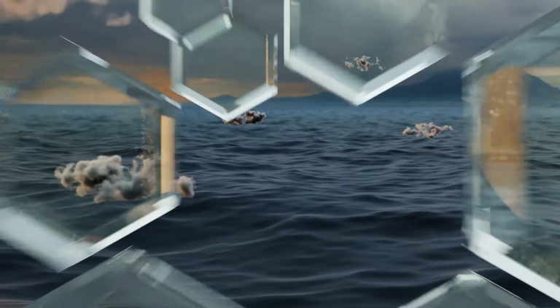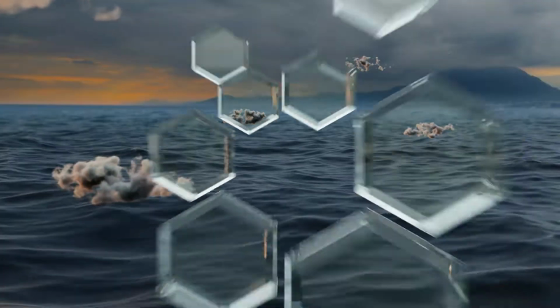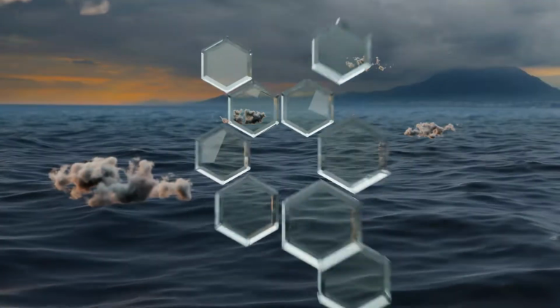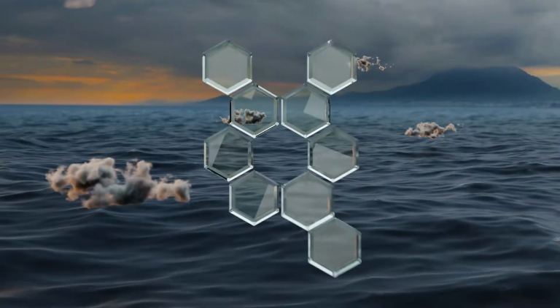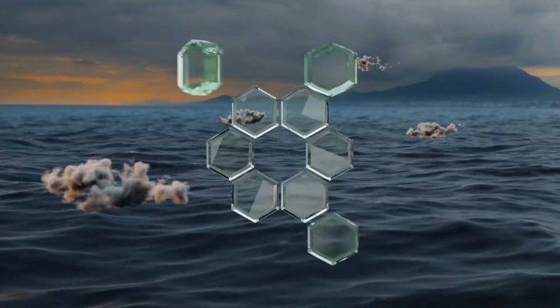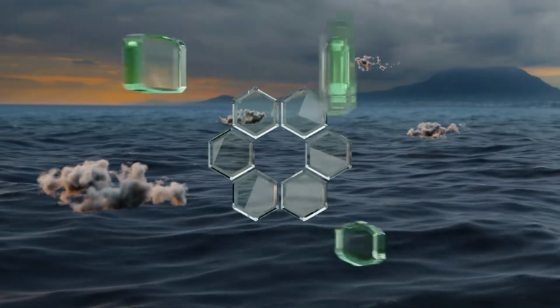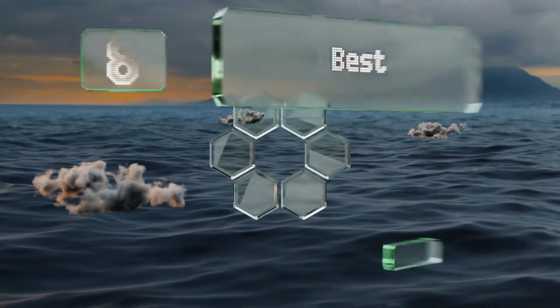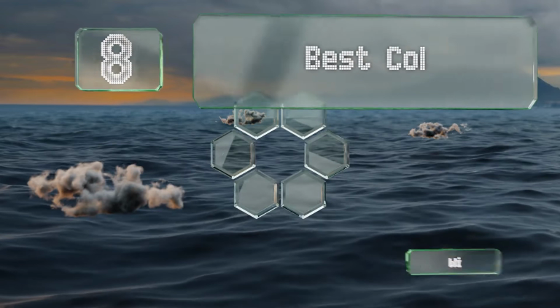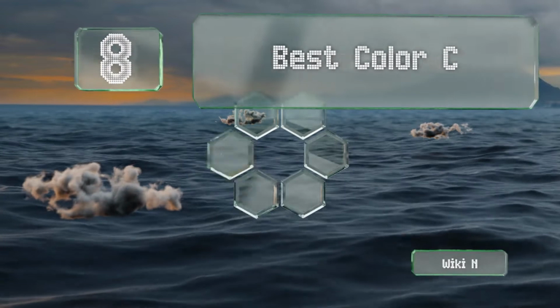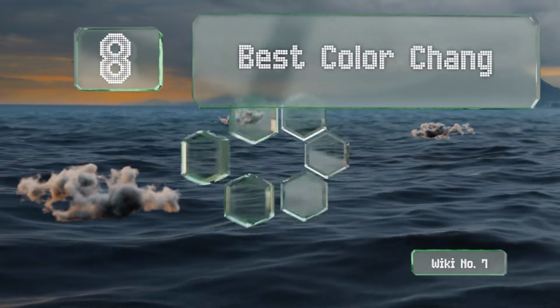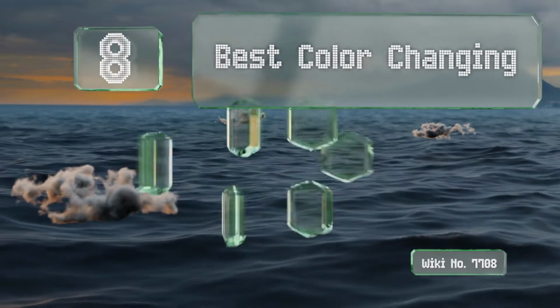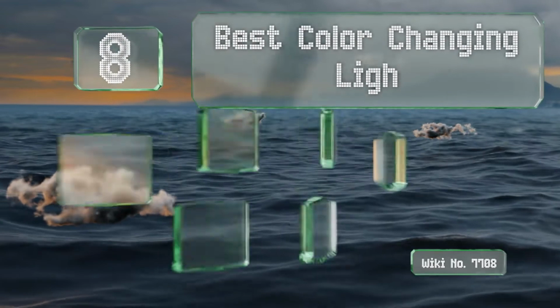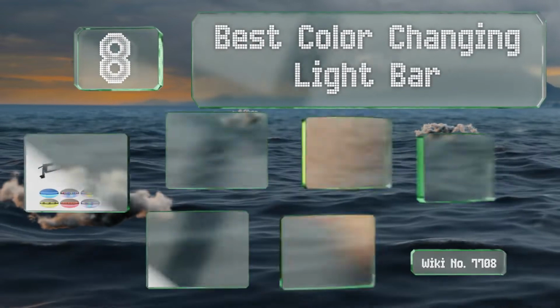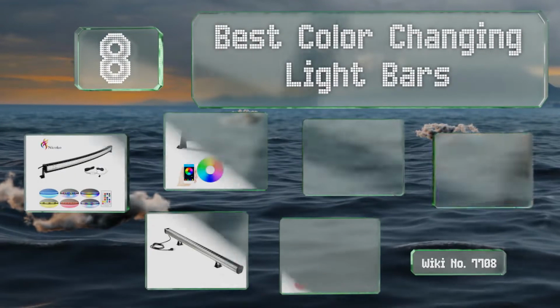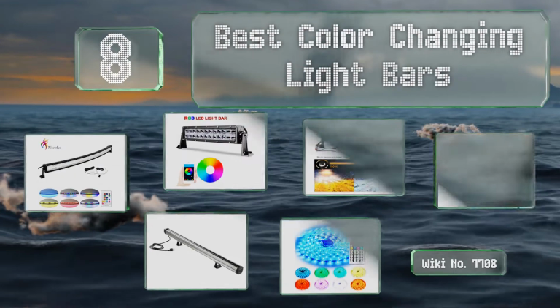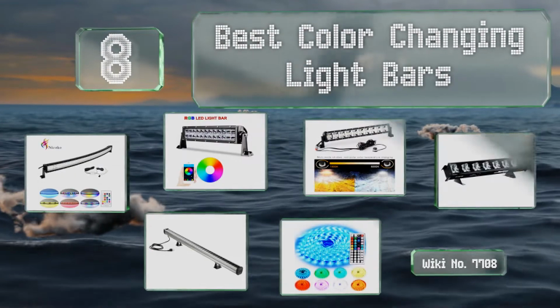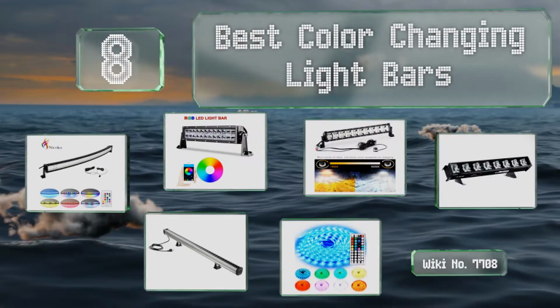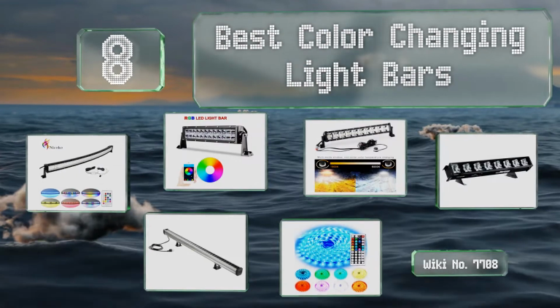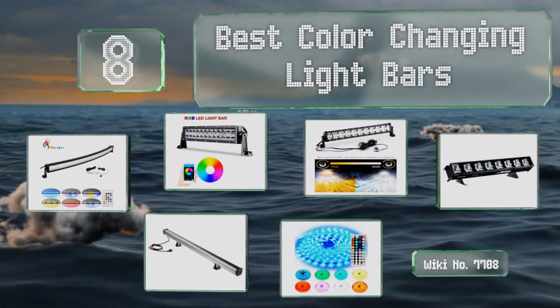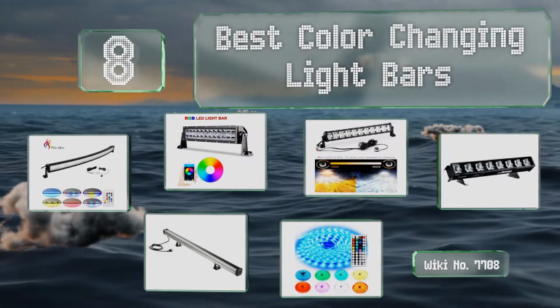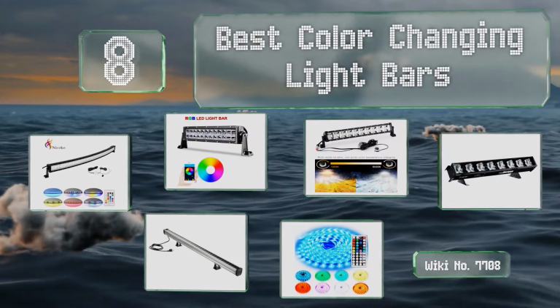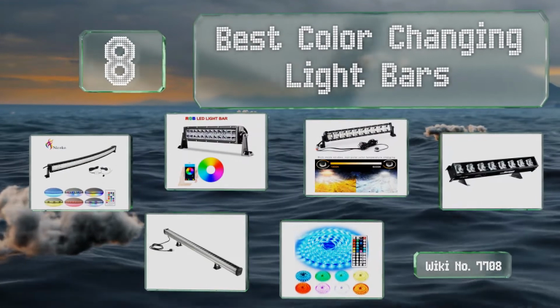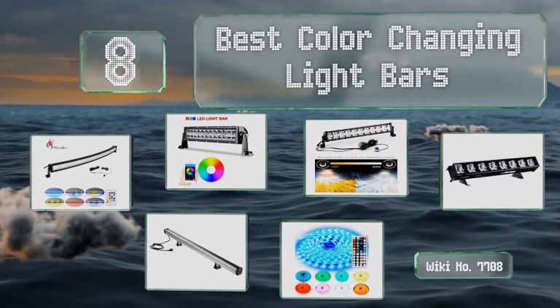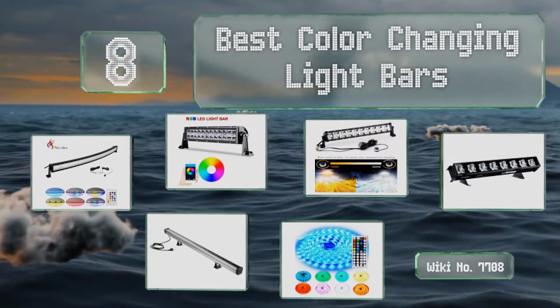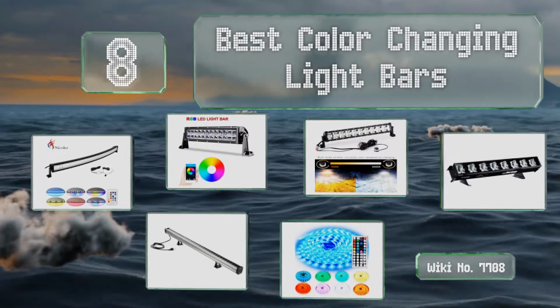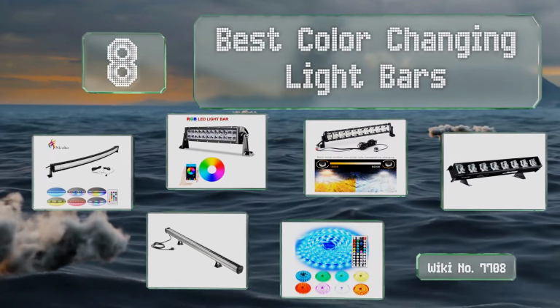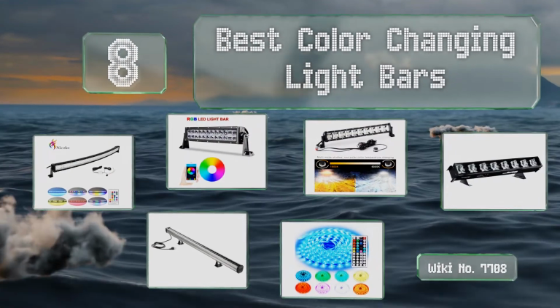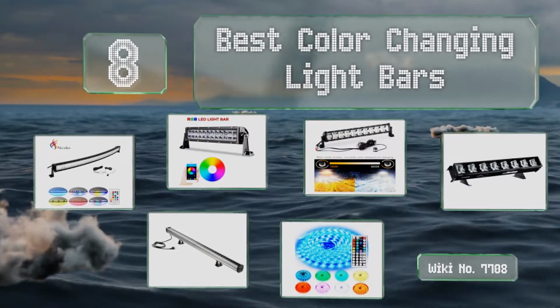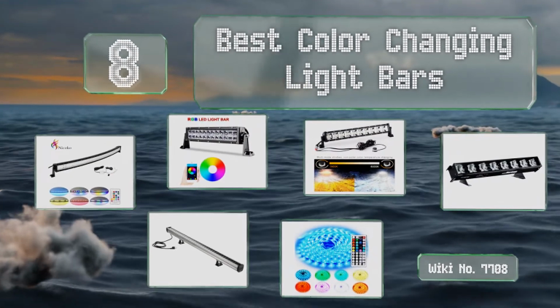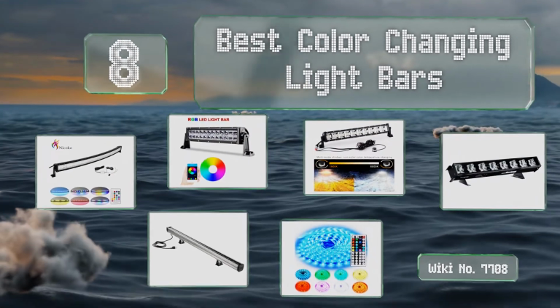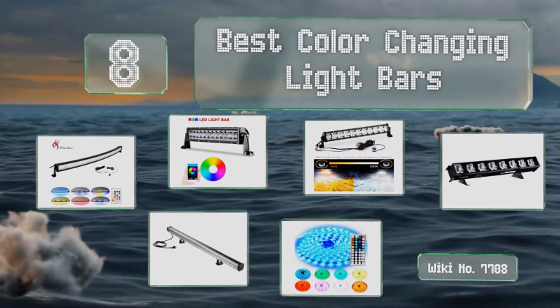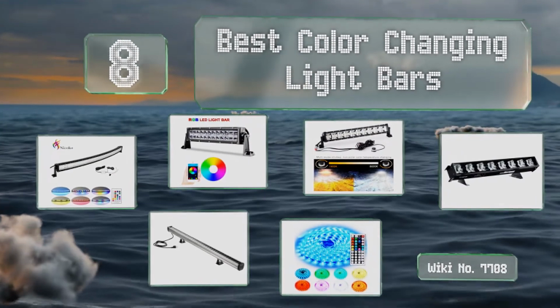EasyVid presents the eight best color-changing light bars. Let's get started with the list.